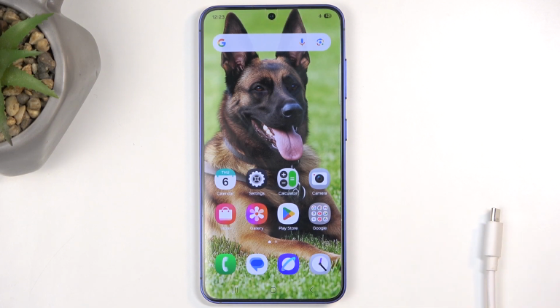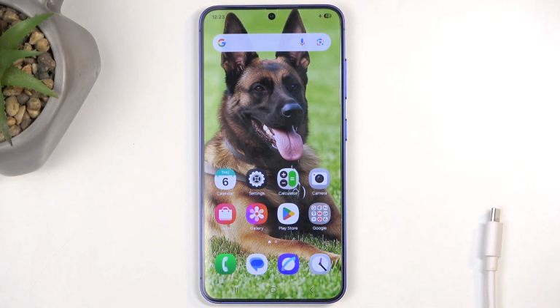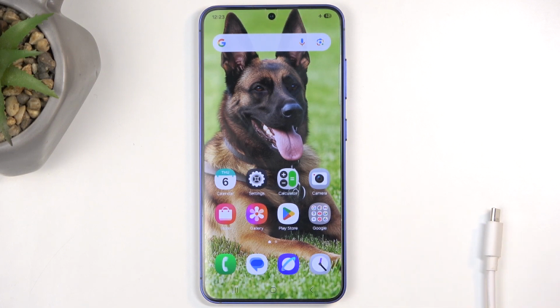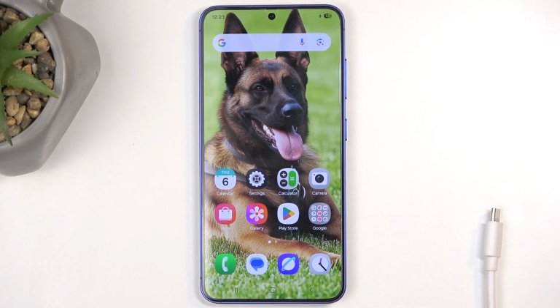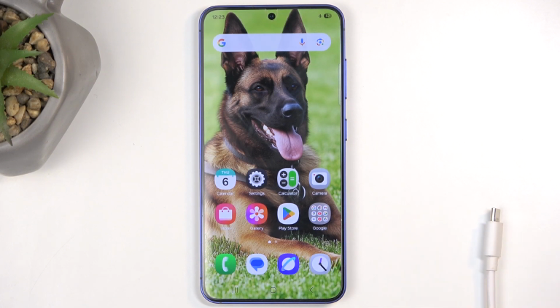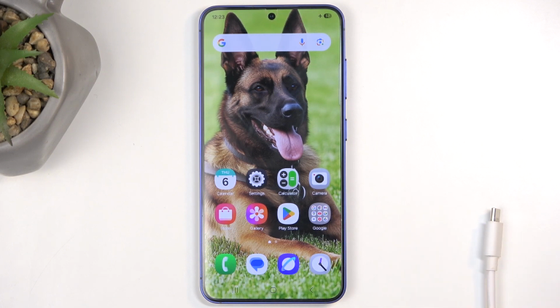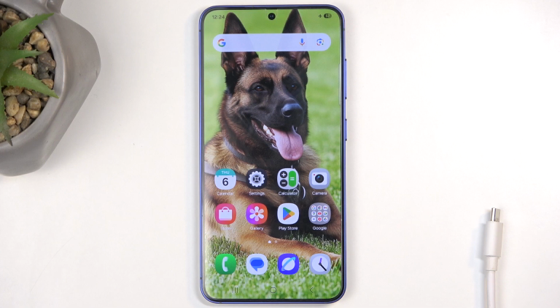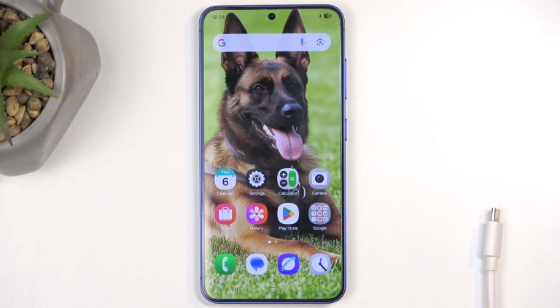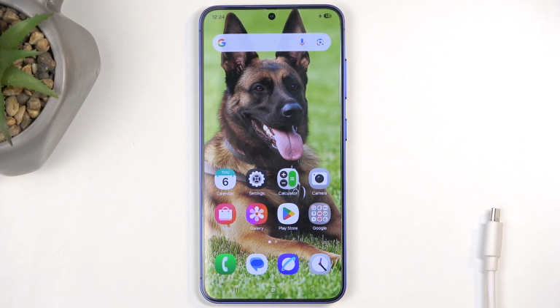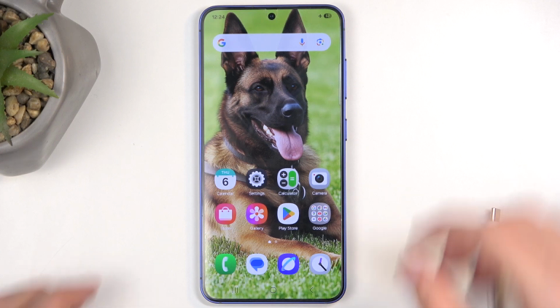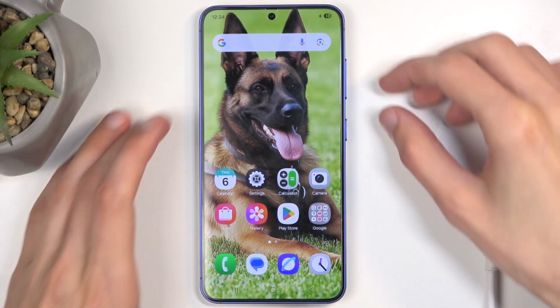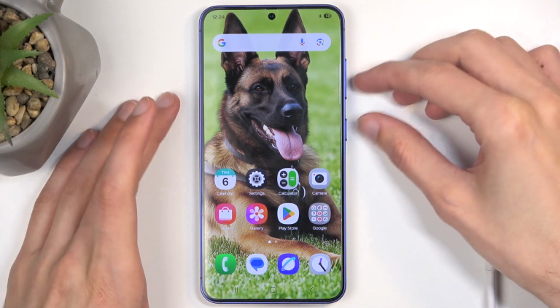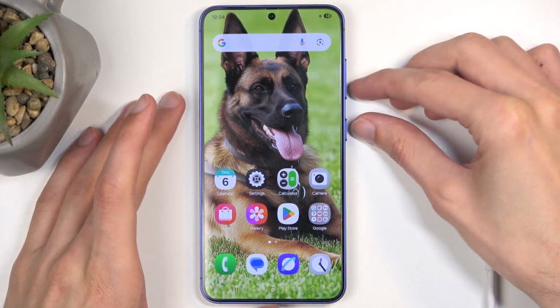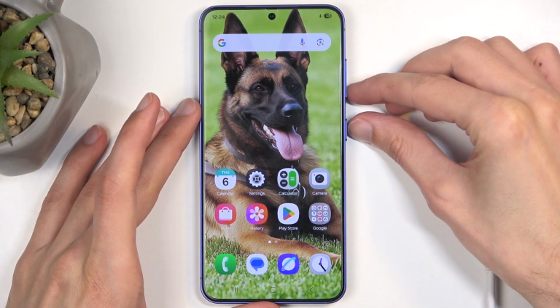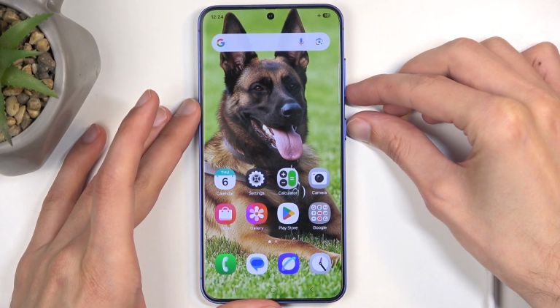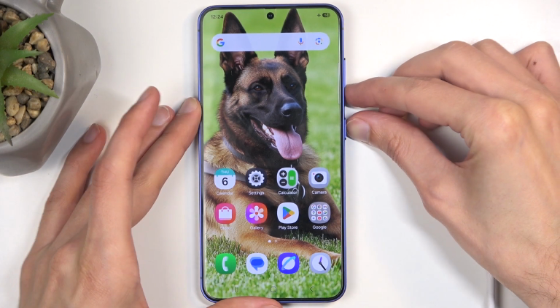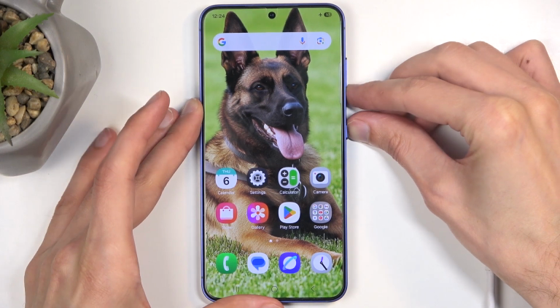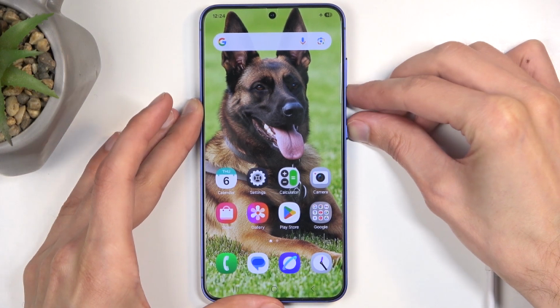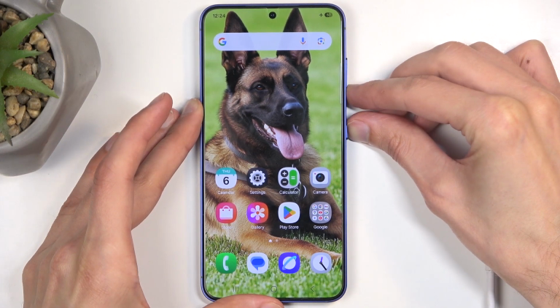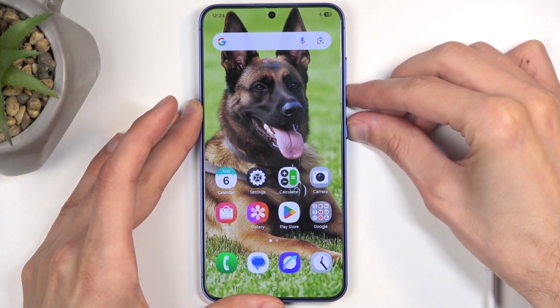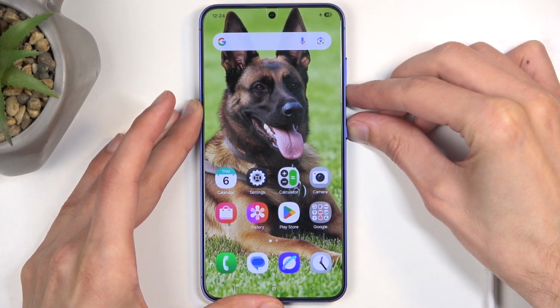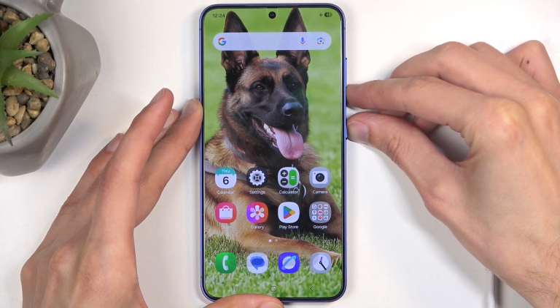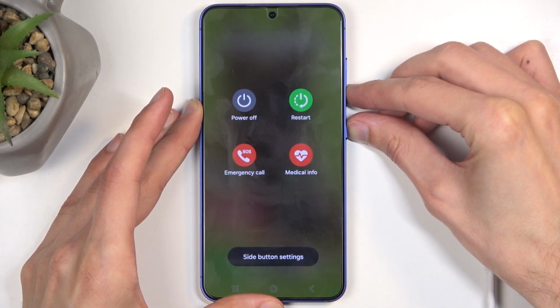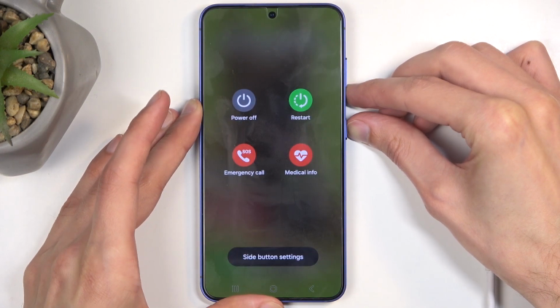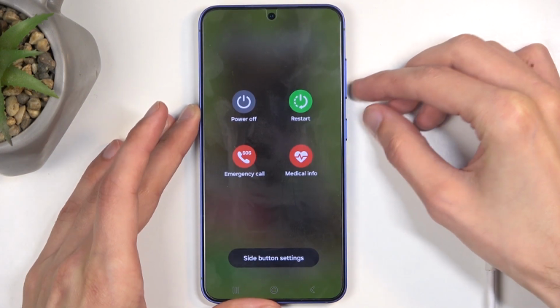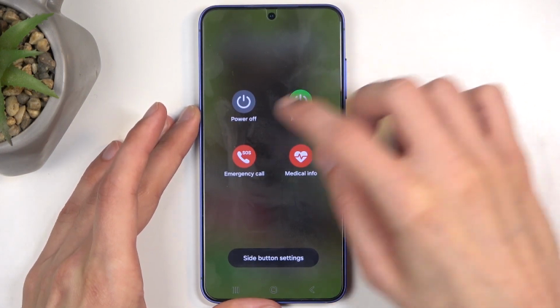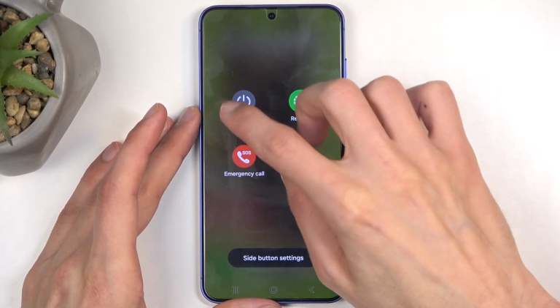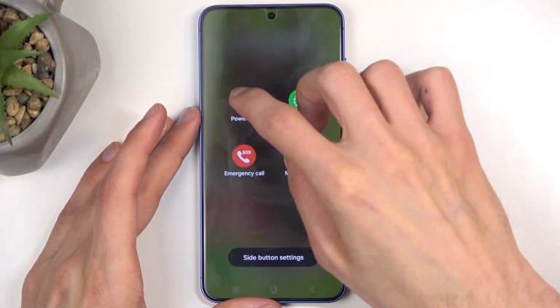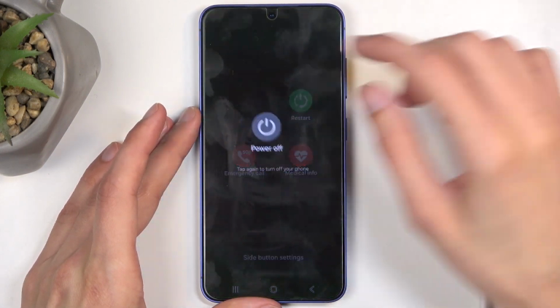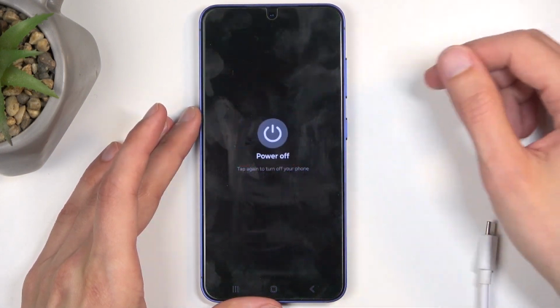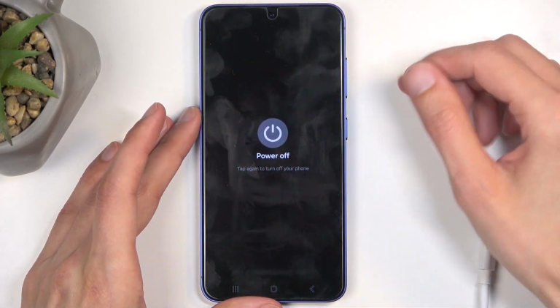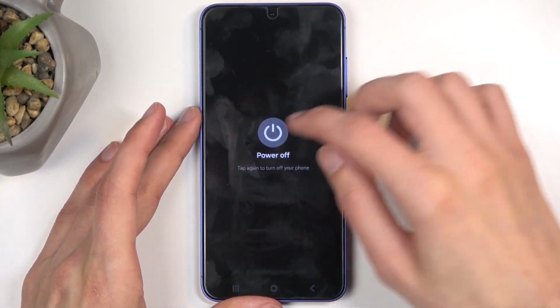The first thing you will want to do is hold the power button and the volume down at the same time, and then select power off.